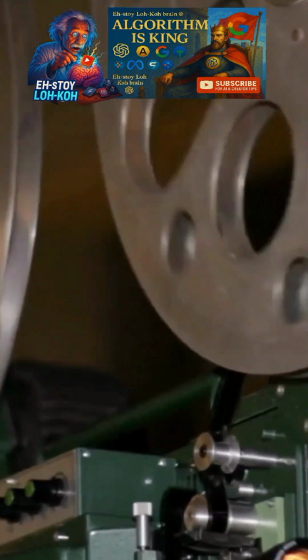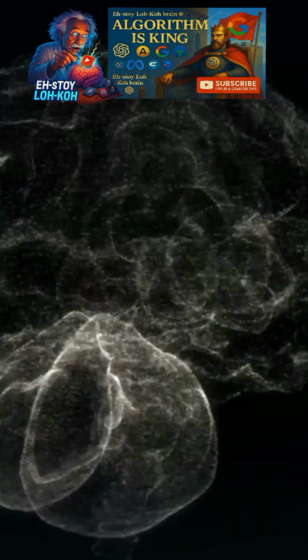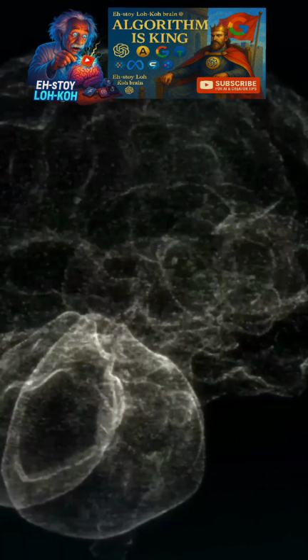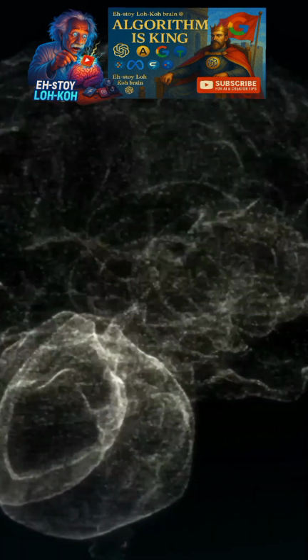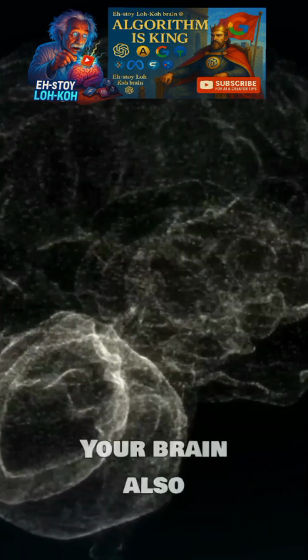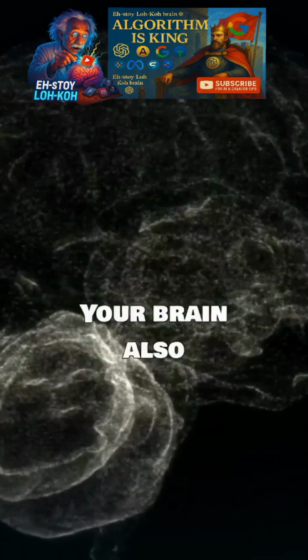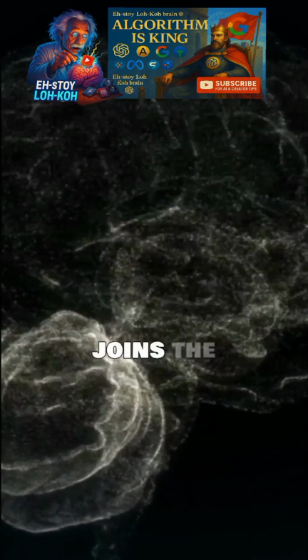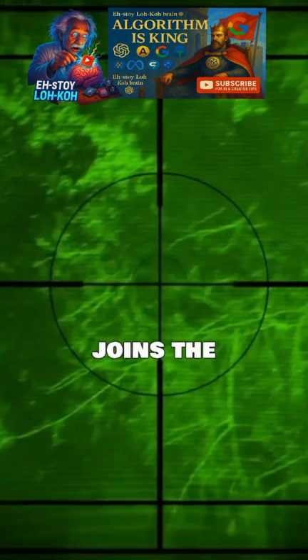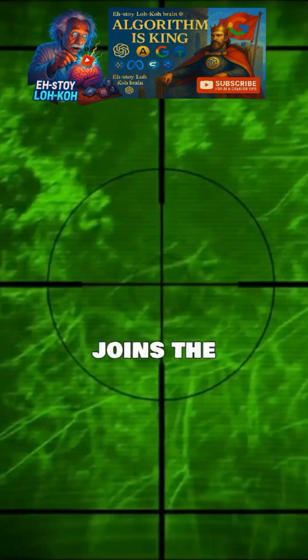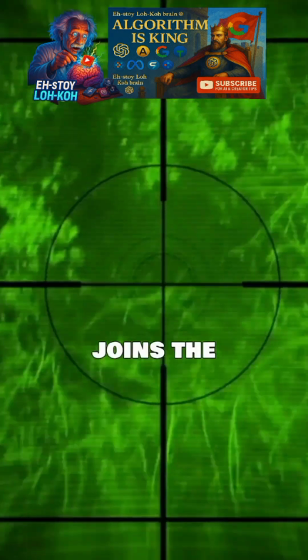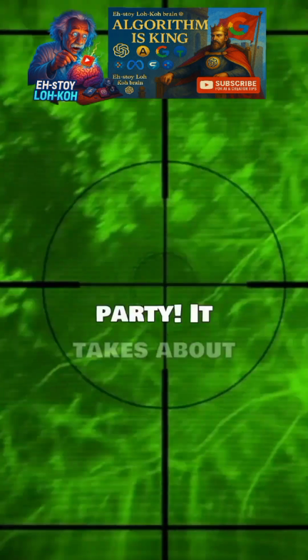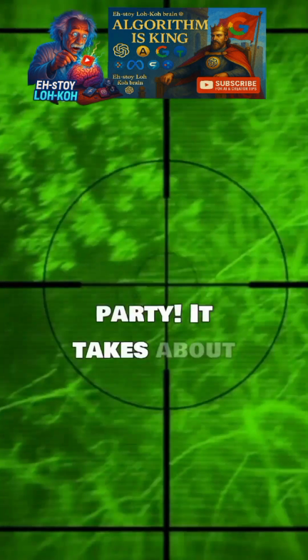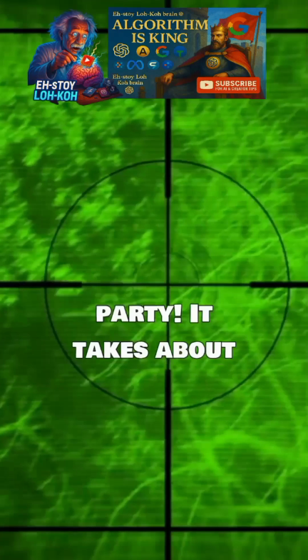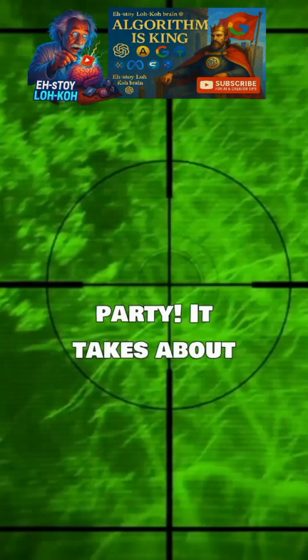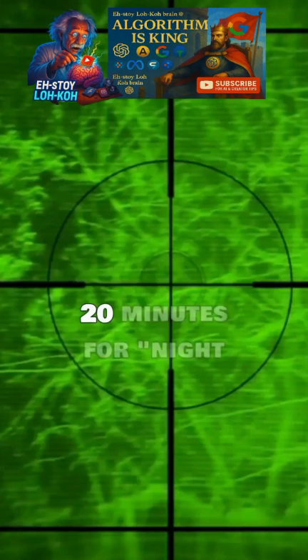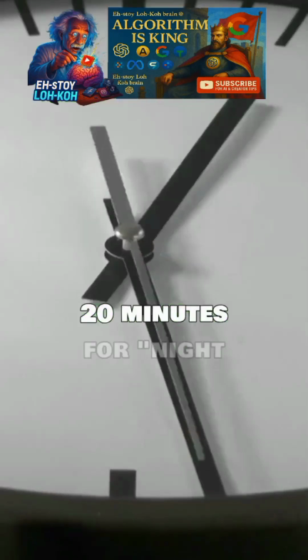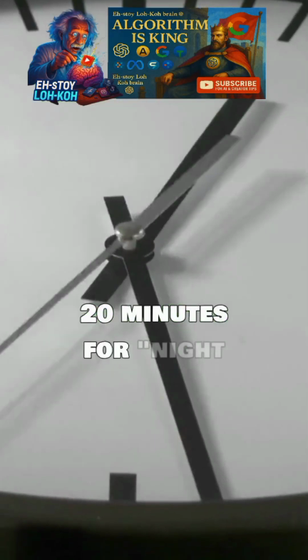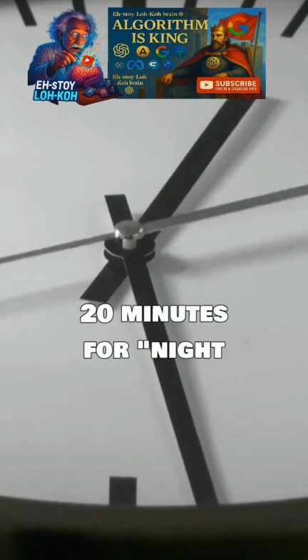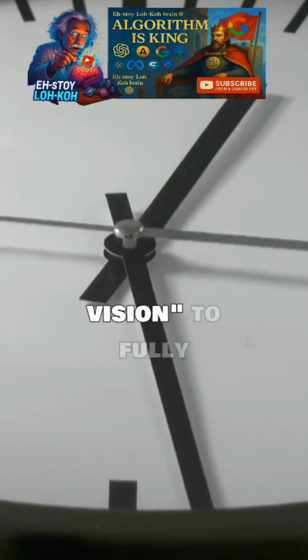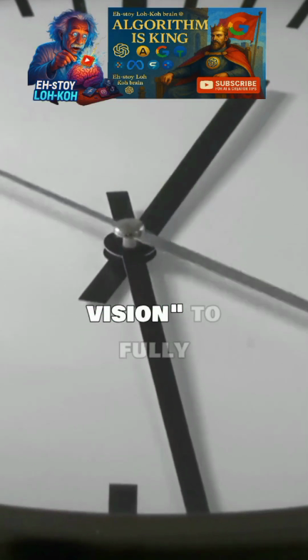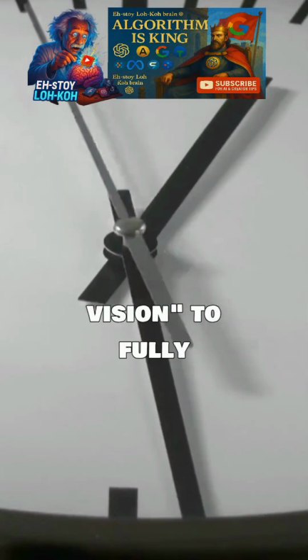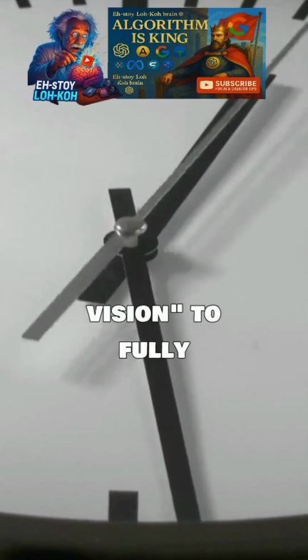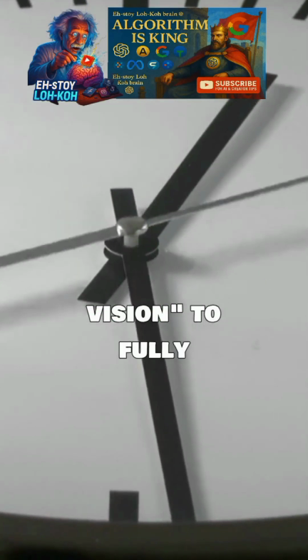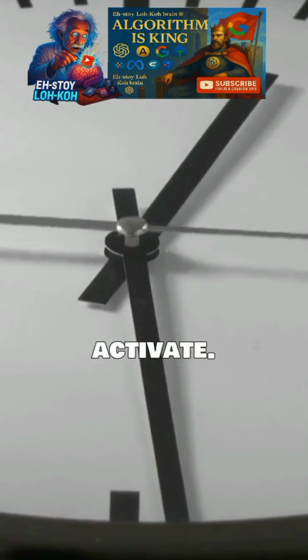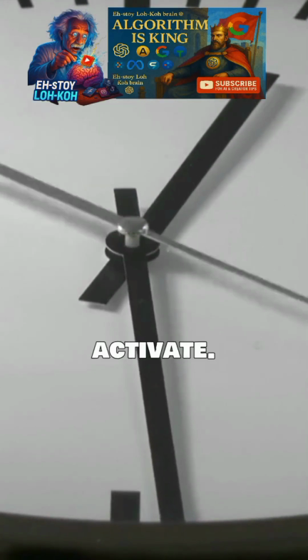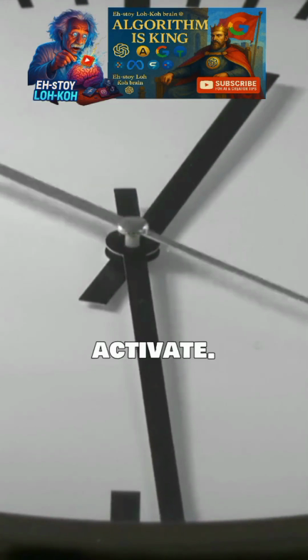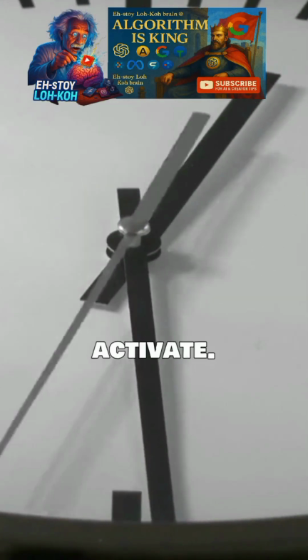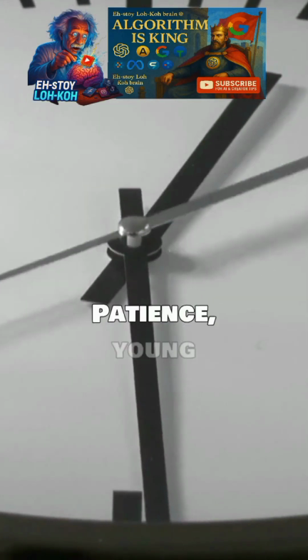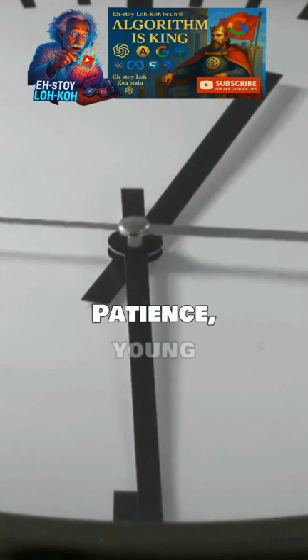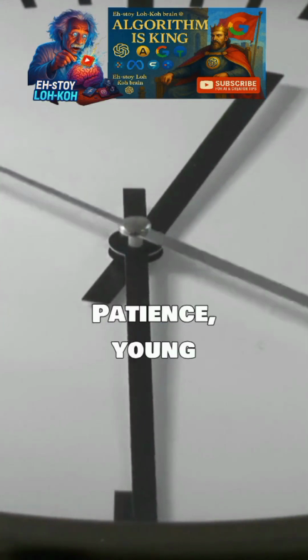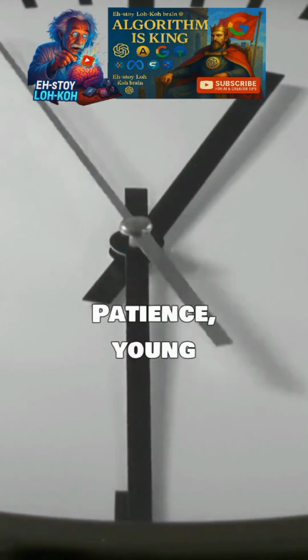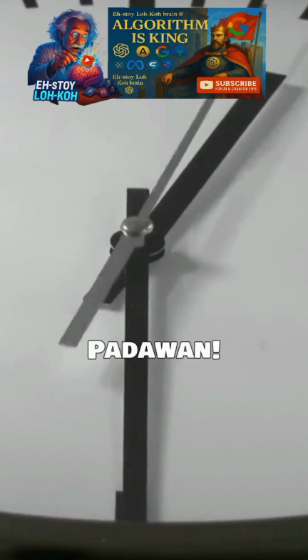Your brain also joins the party. It takes about 20 minutes for night vision to fully activate. Patience, young Padawan.